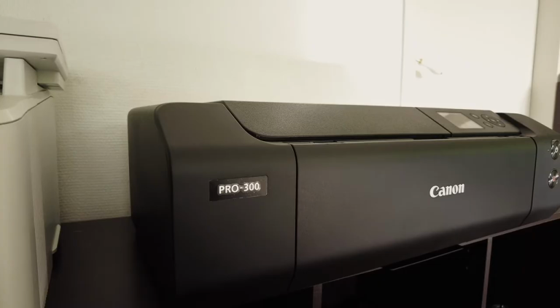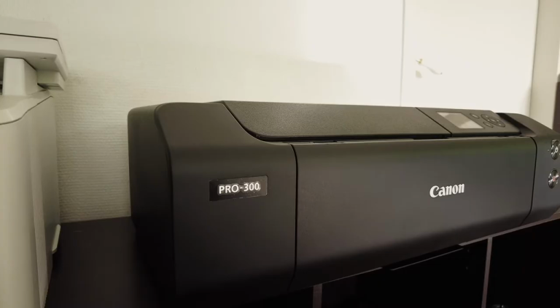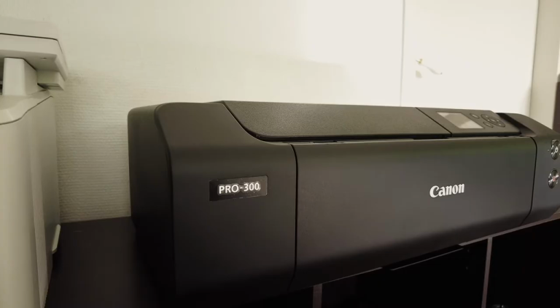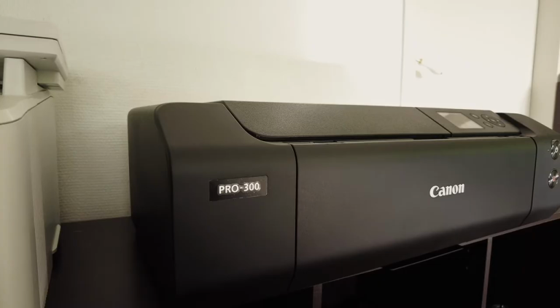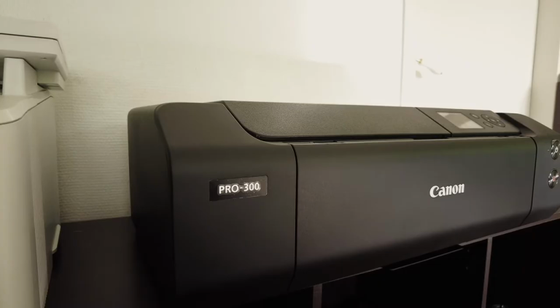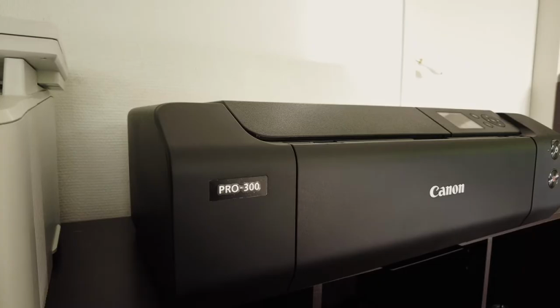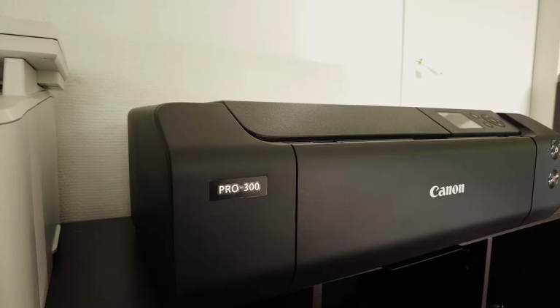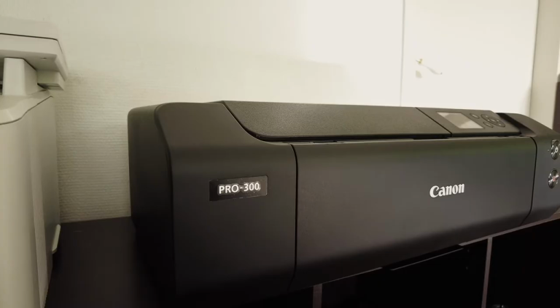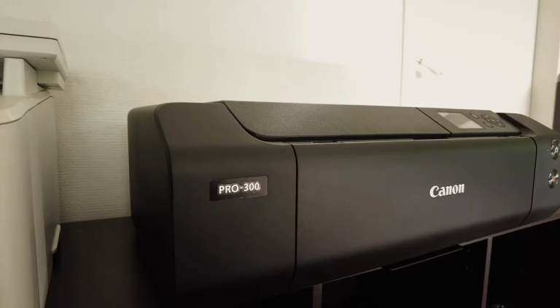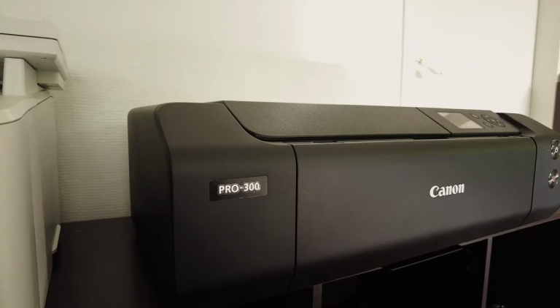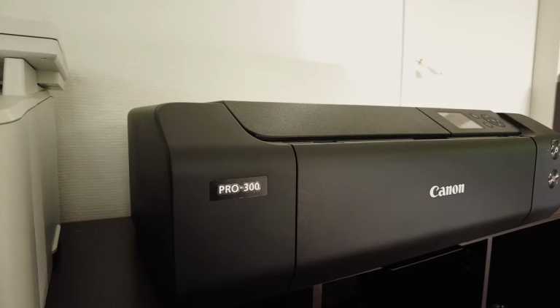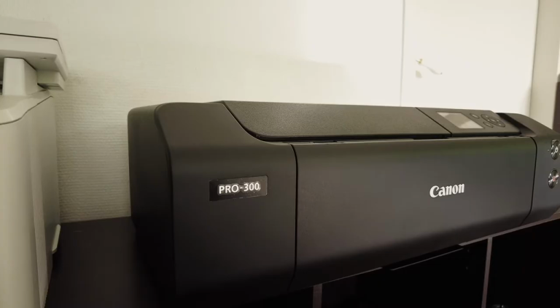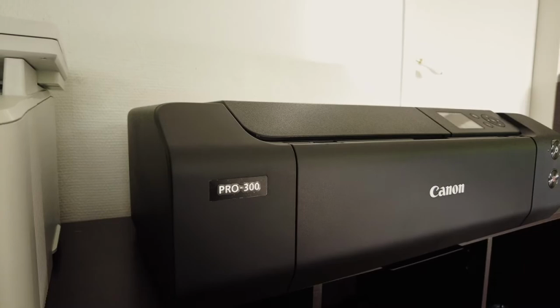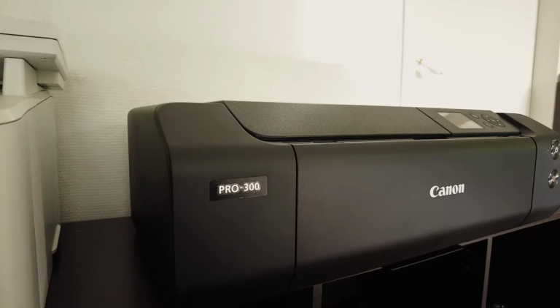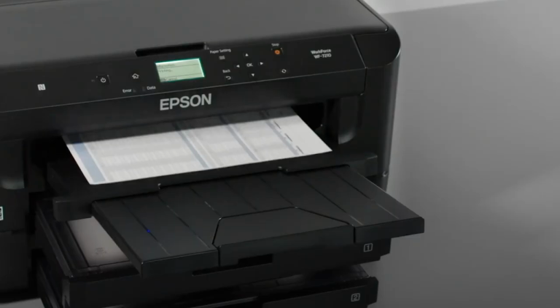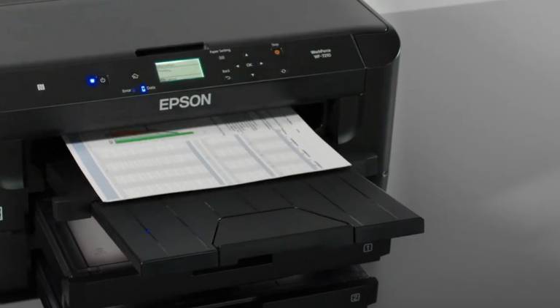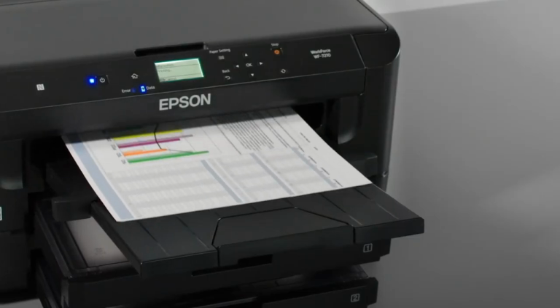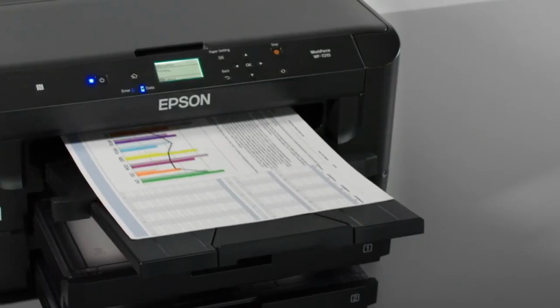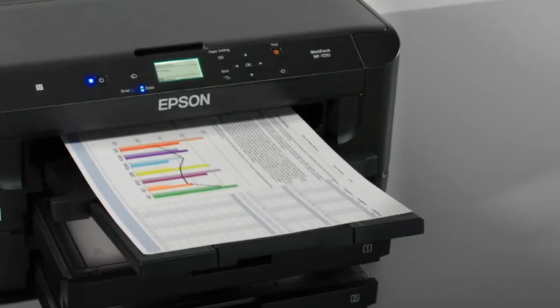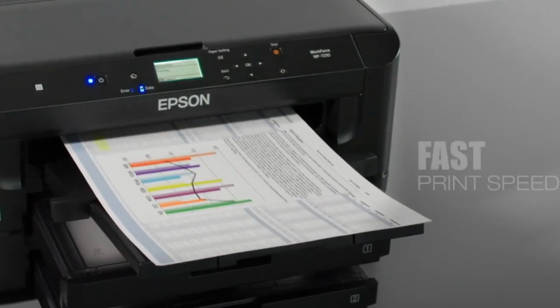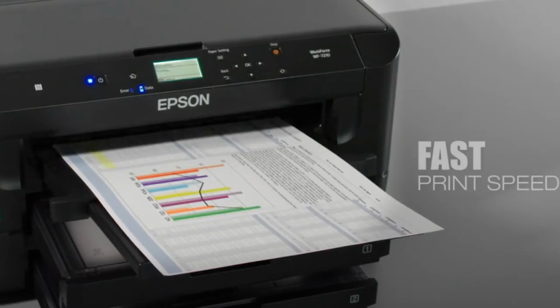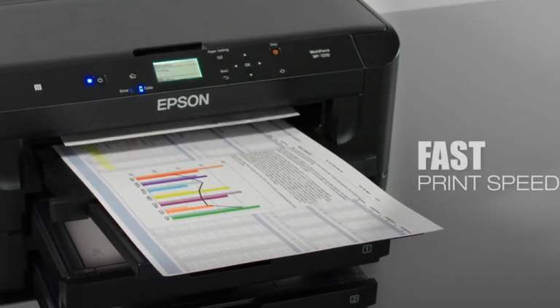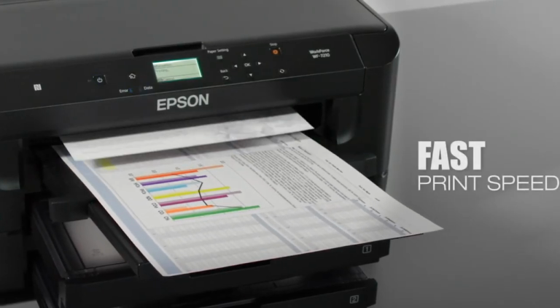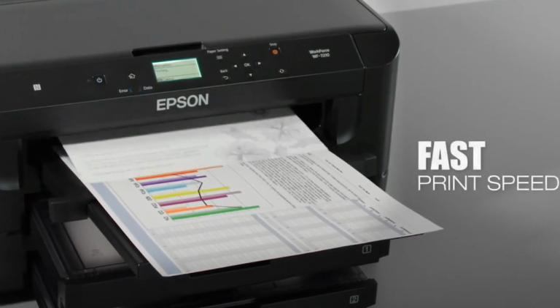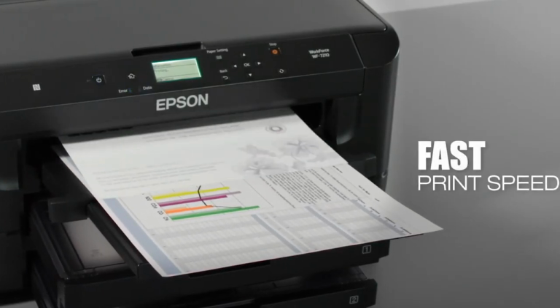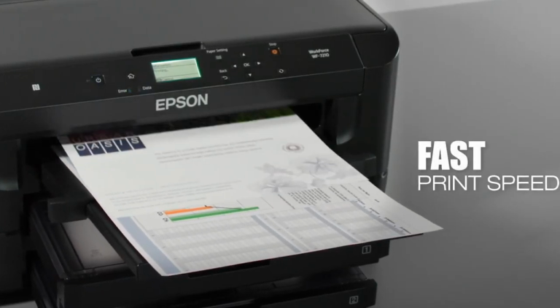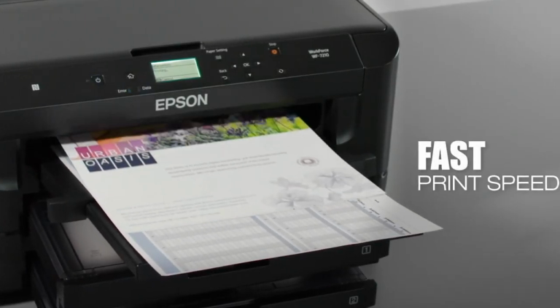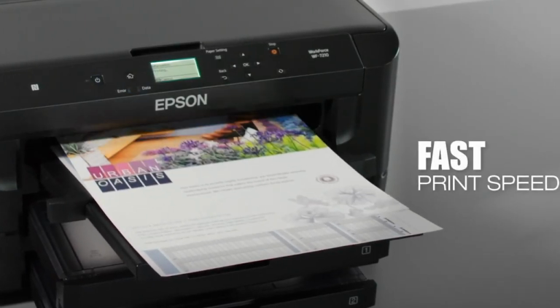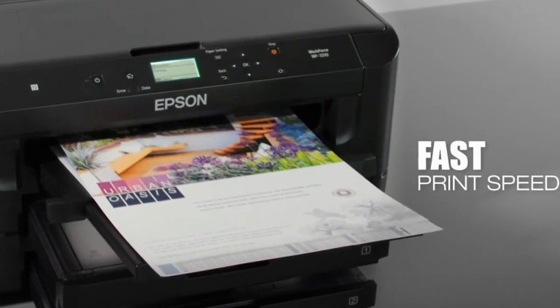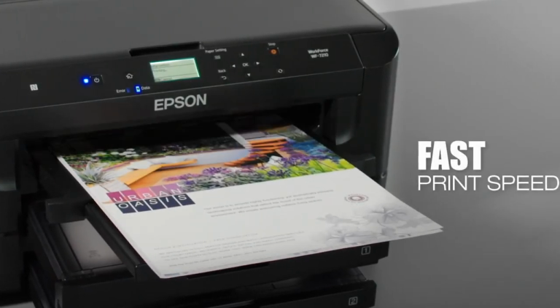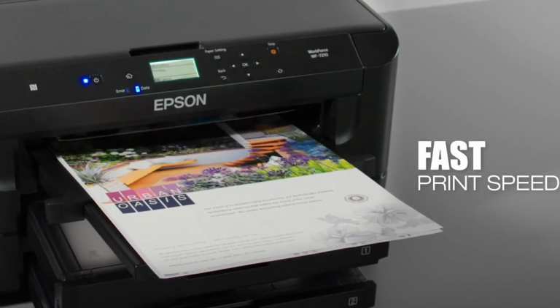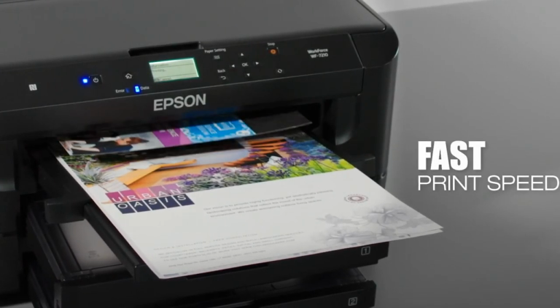And with that, we come to the end of our review. I hope this video helps you to choose the best A3 printer.